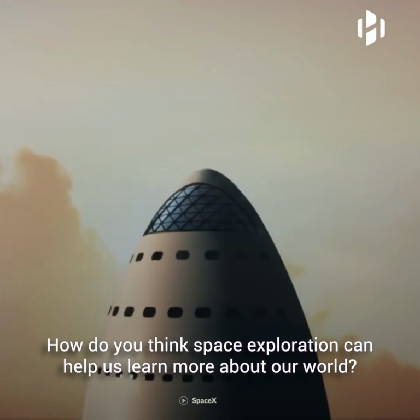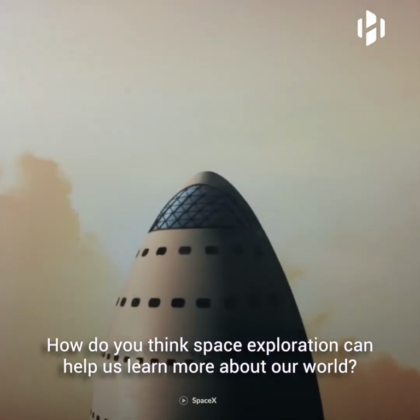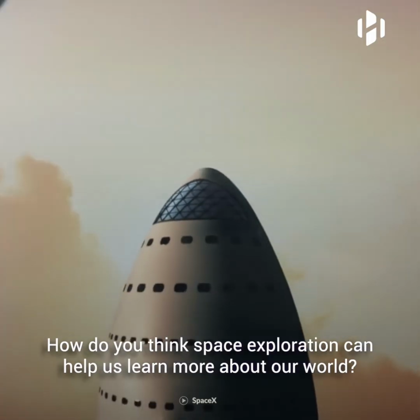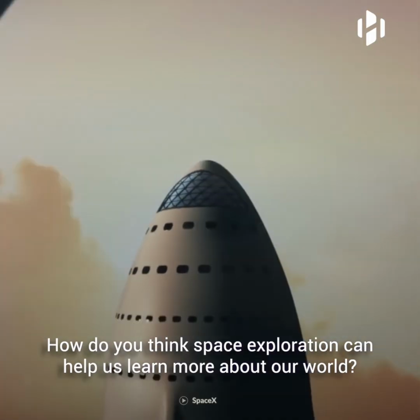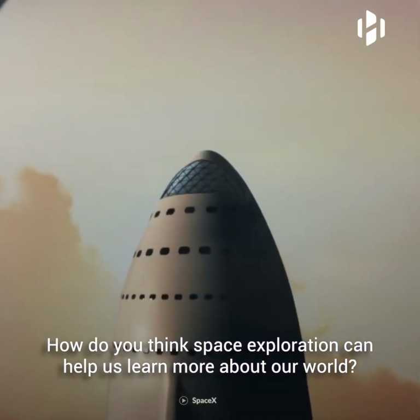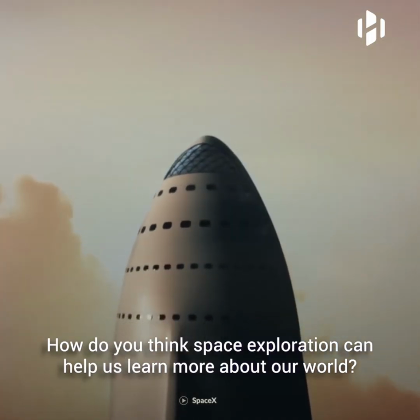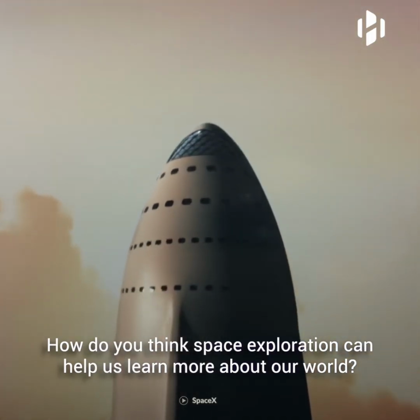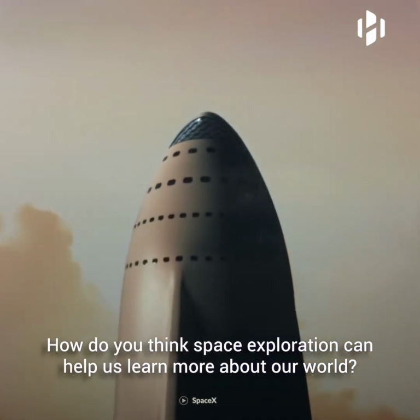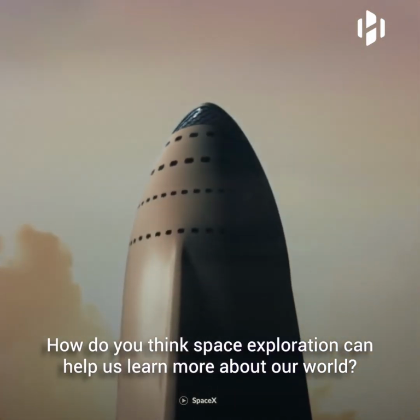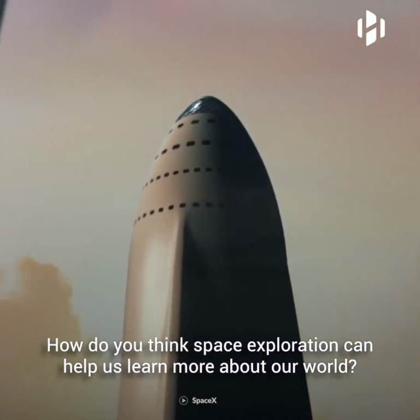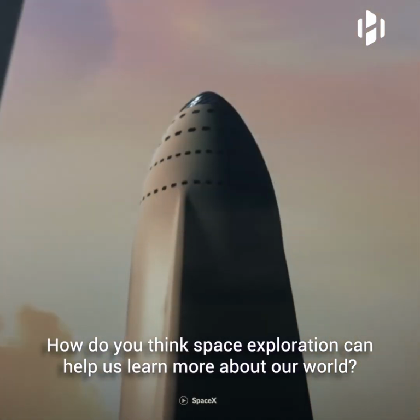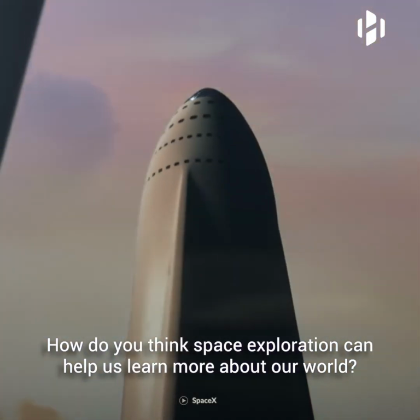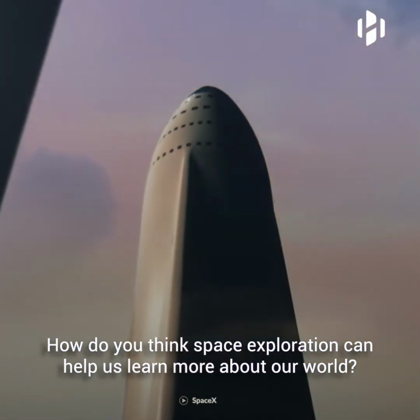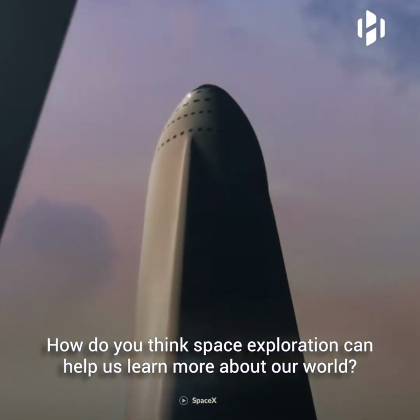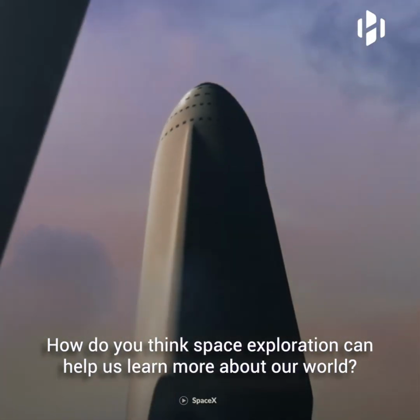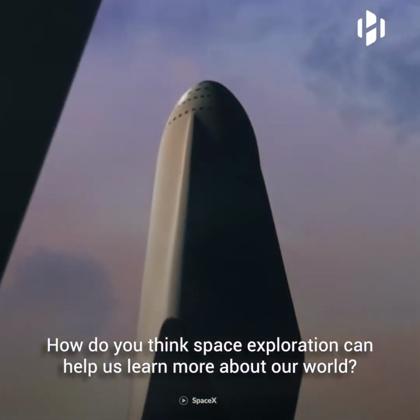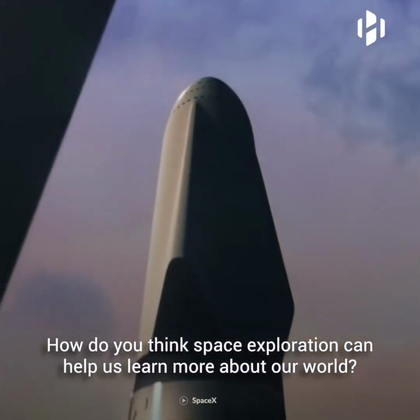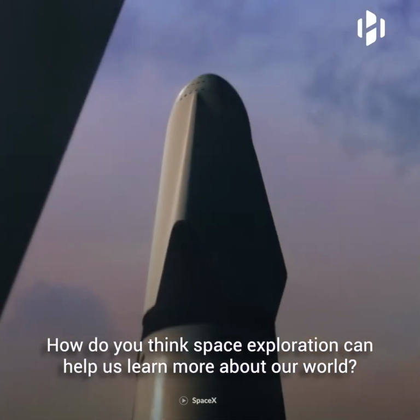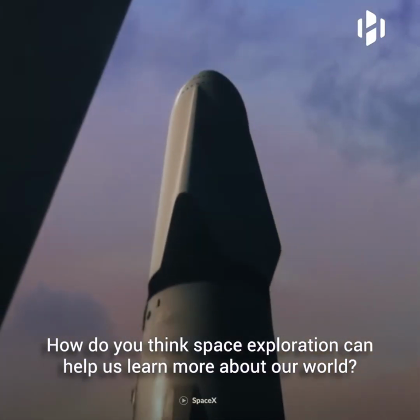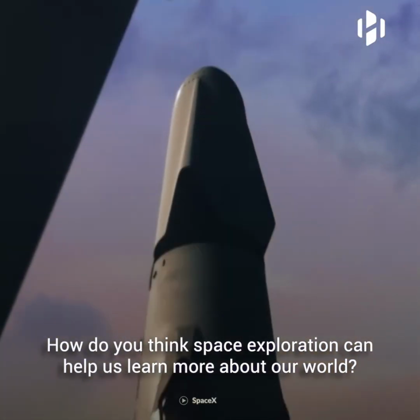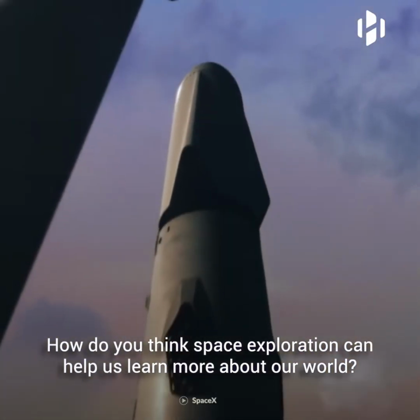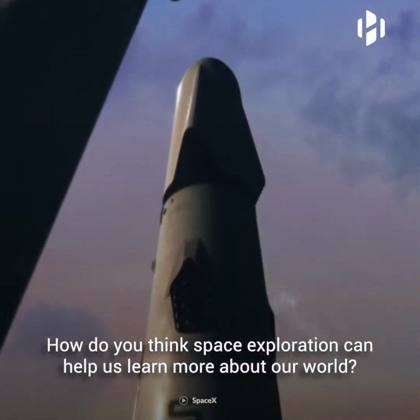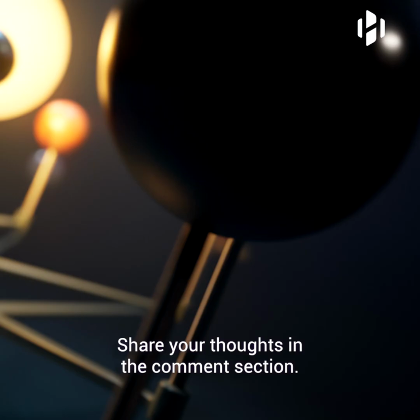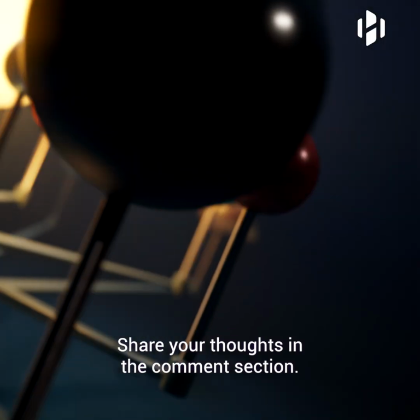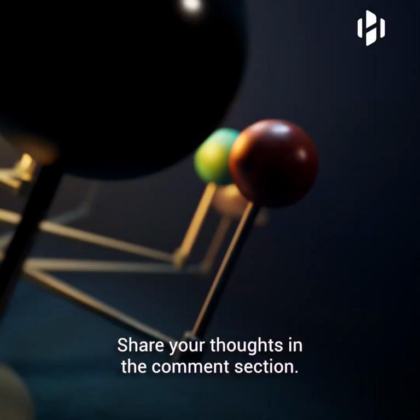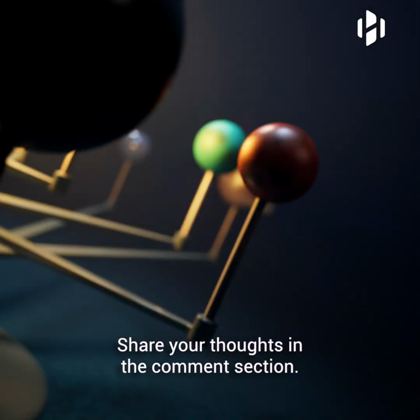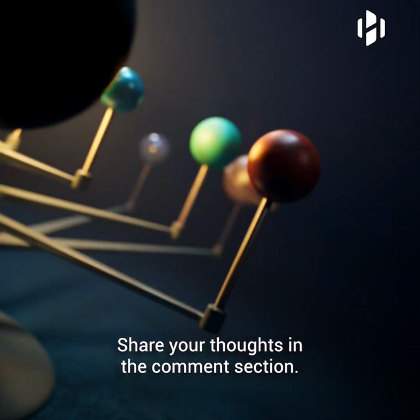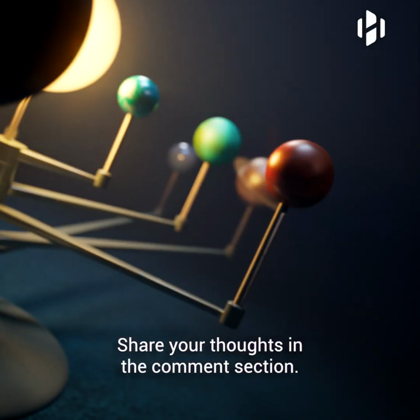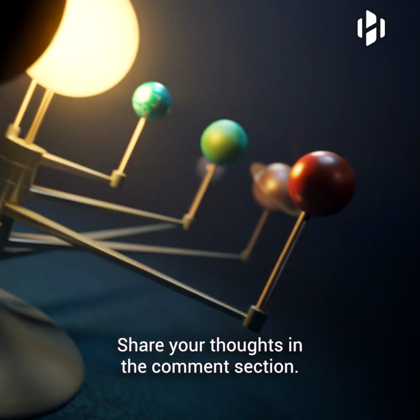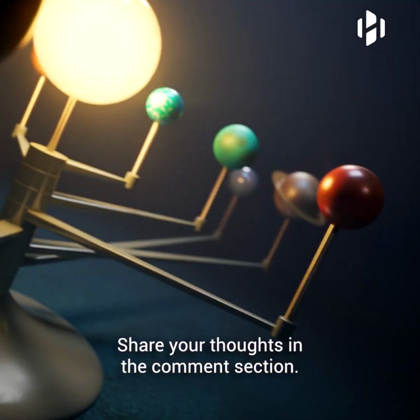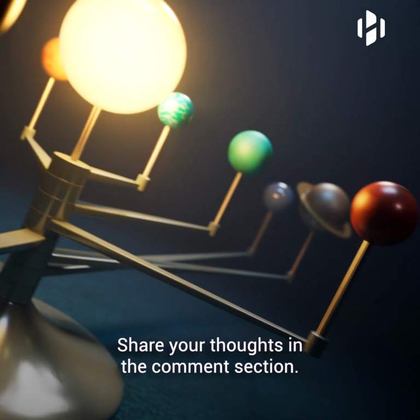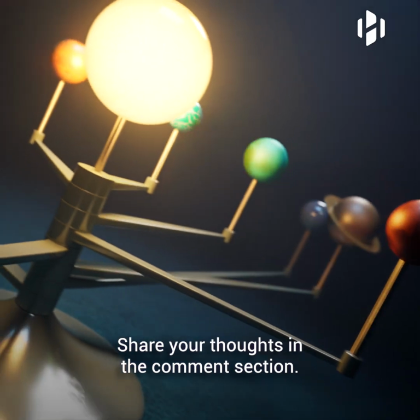How do you think space exploration can help us learn more about our world? Share your thoughts in the comment section.